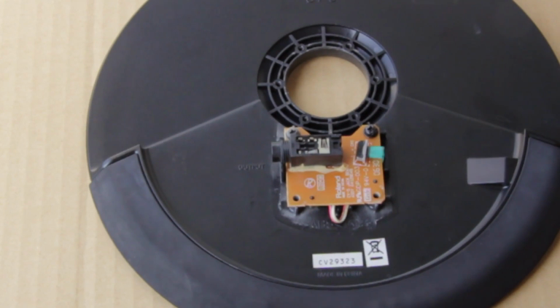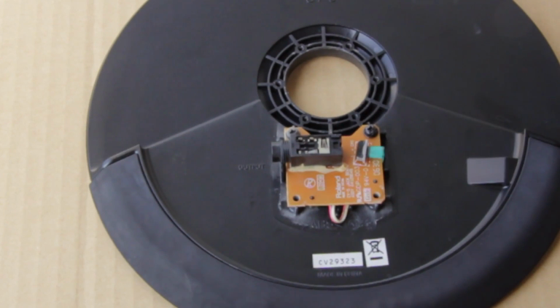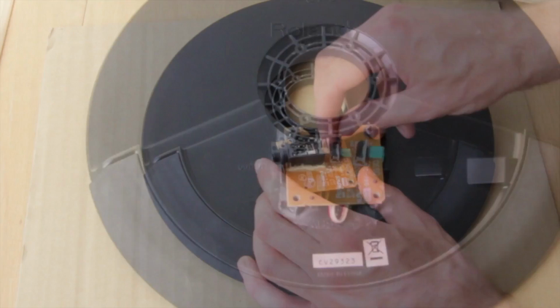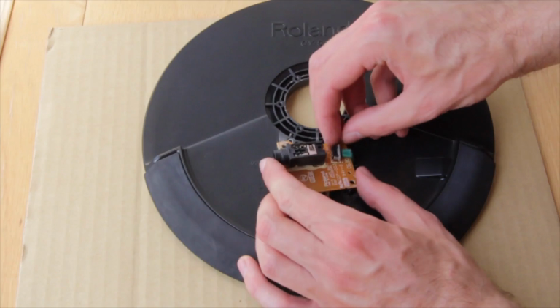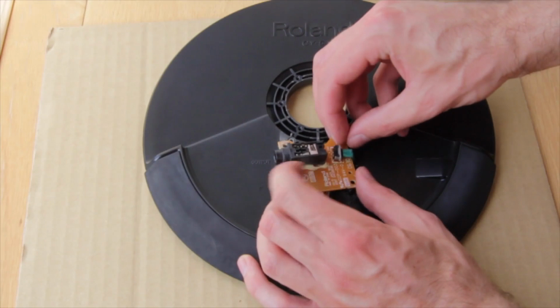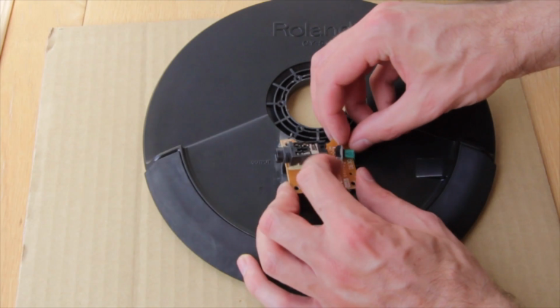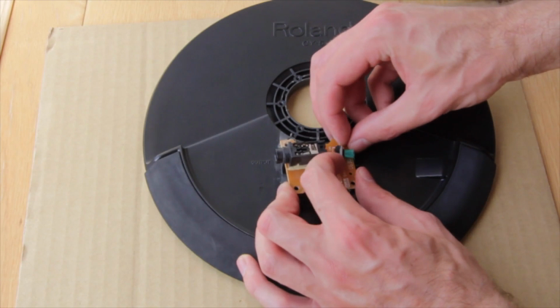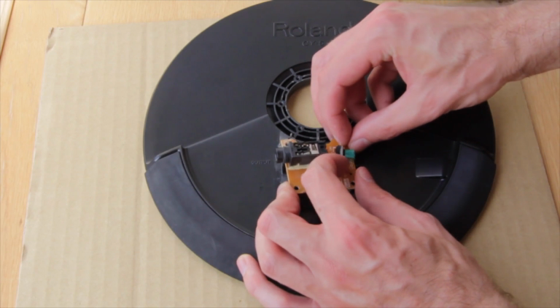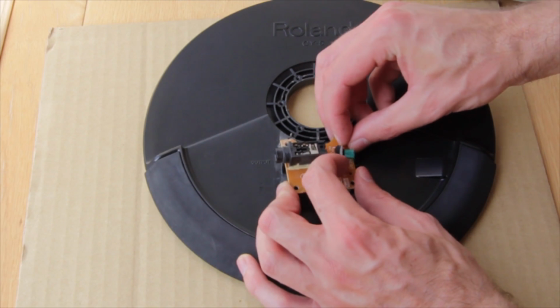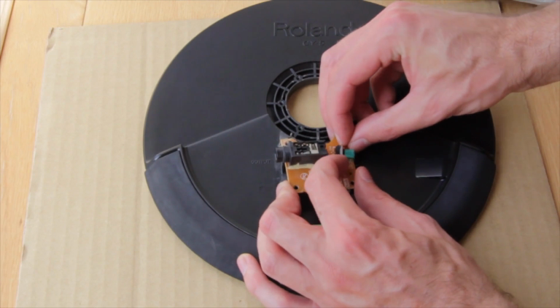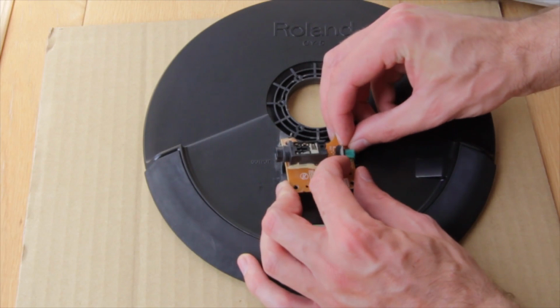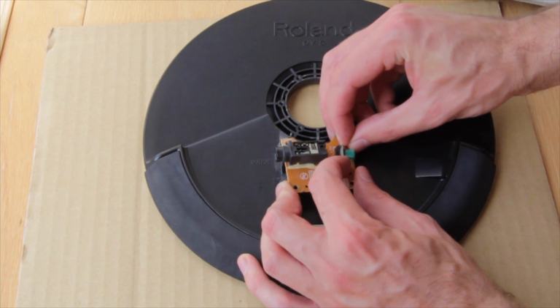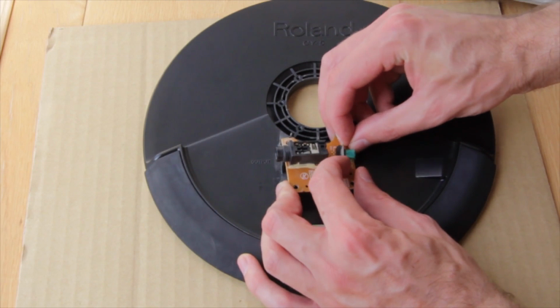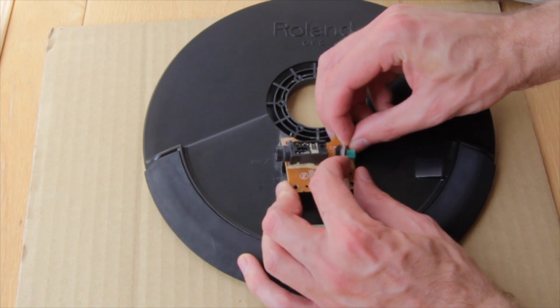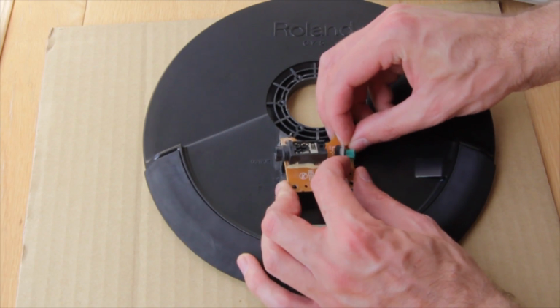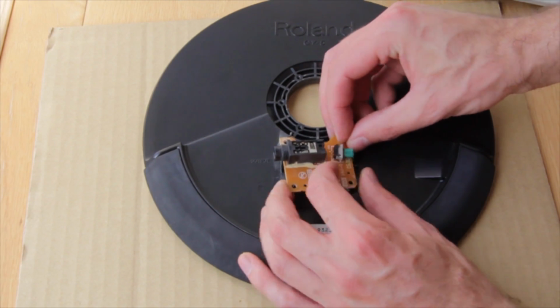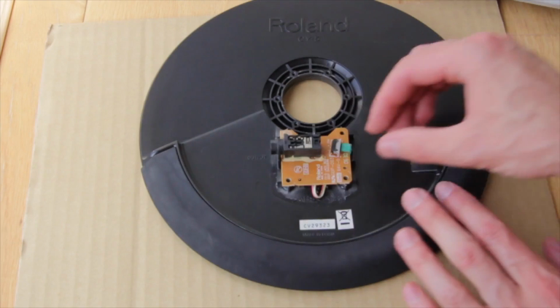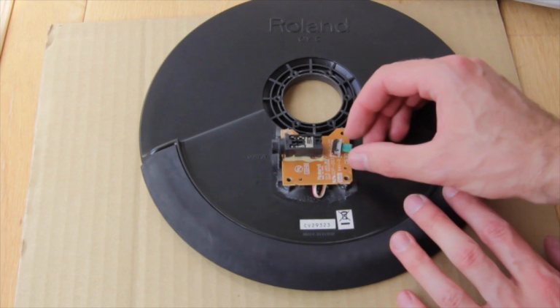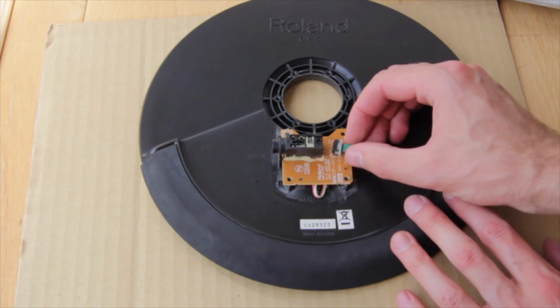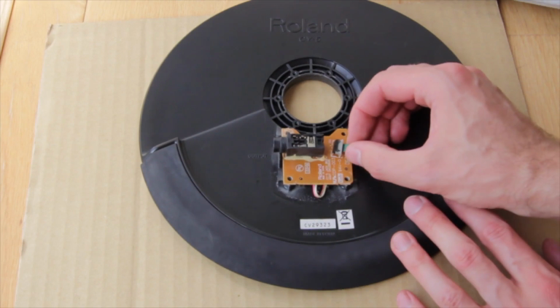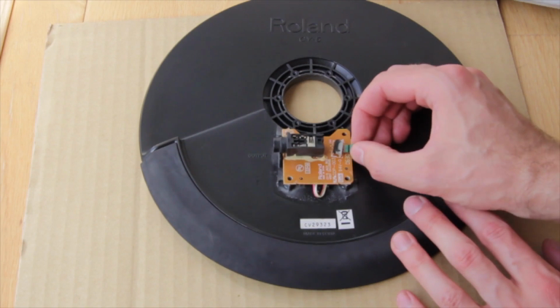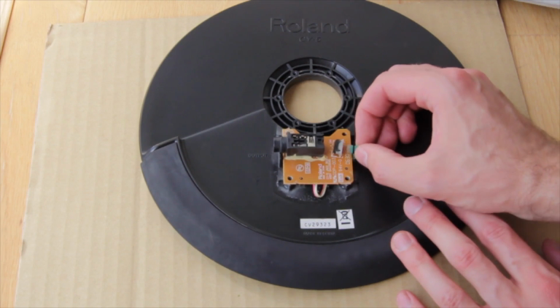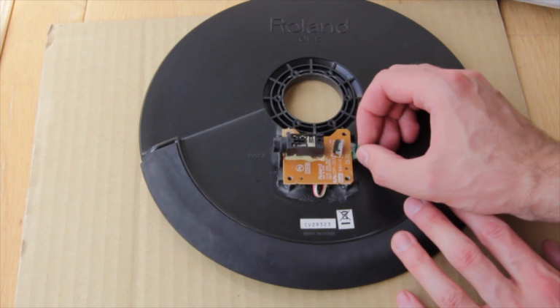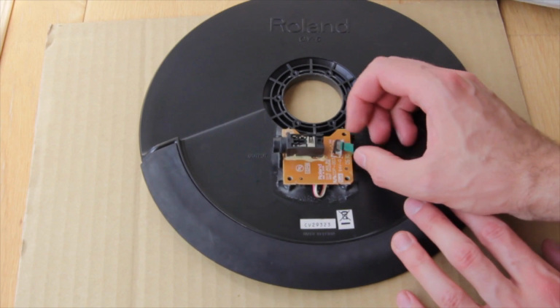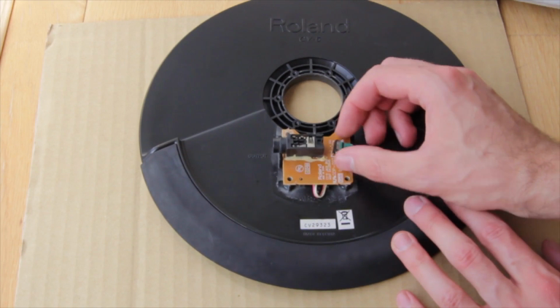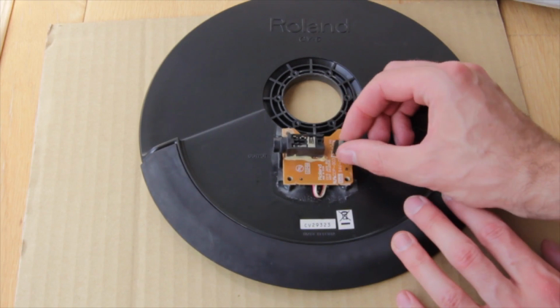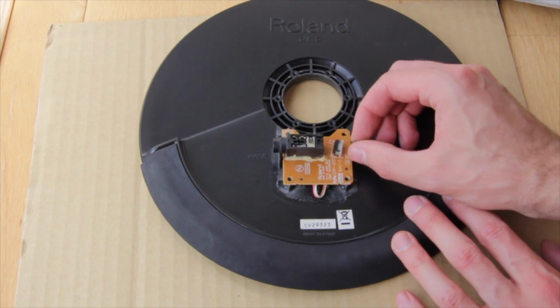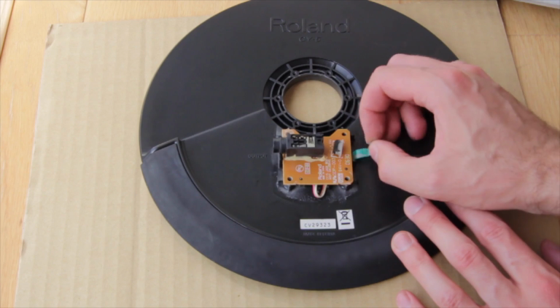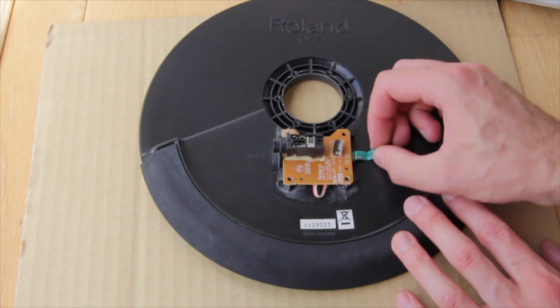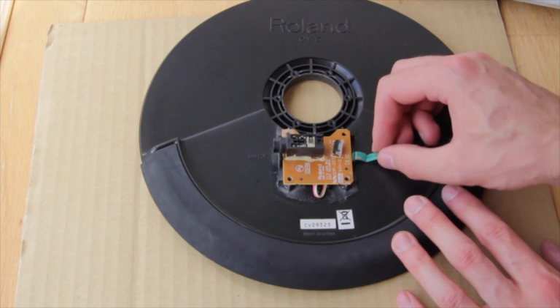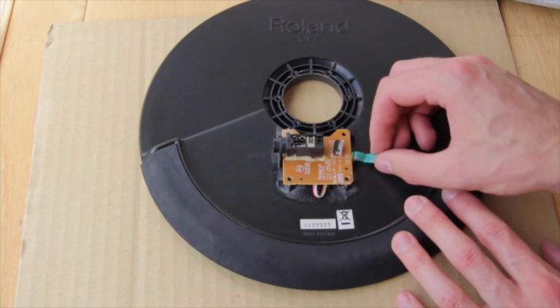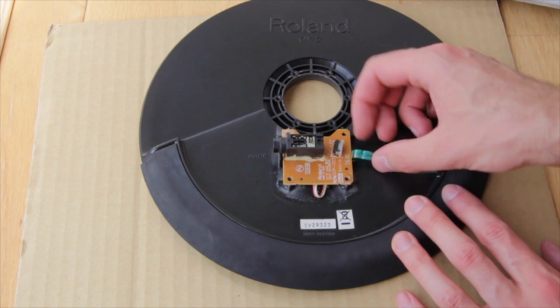The little flat cable needed to be disconnected. We opened the gray lock and pulled out the cable.